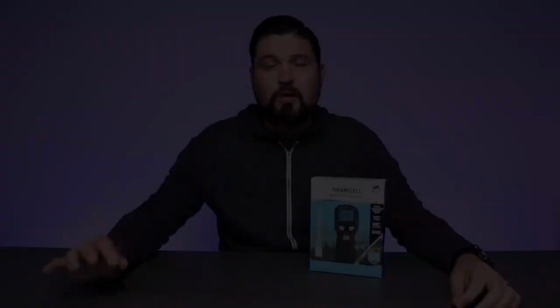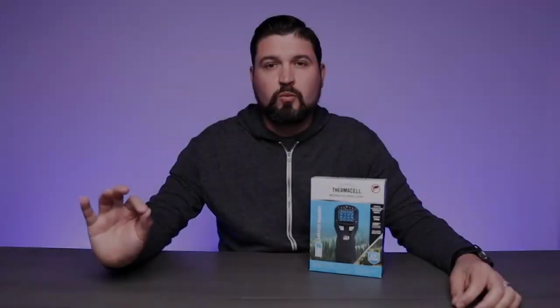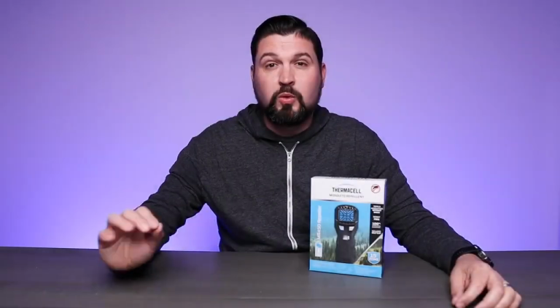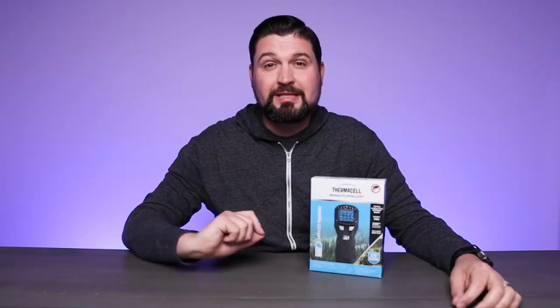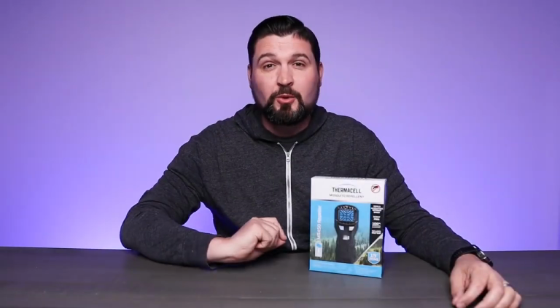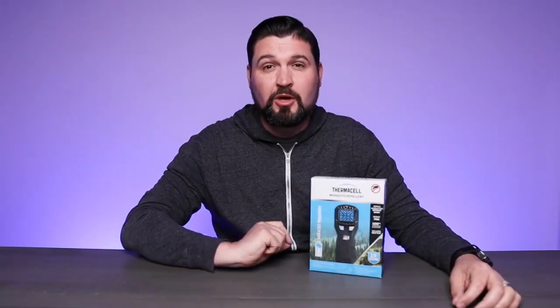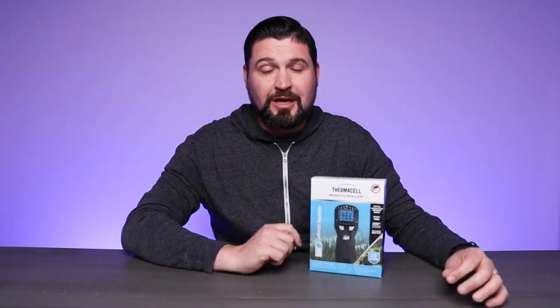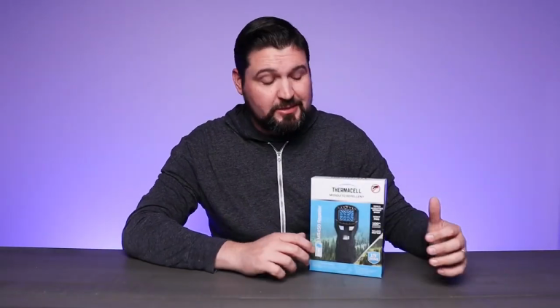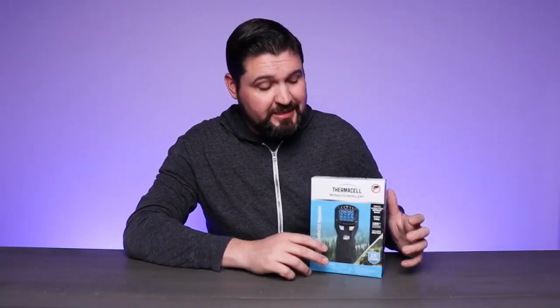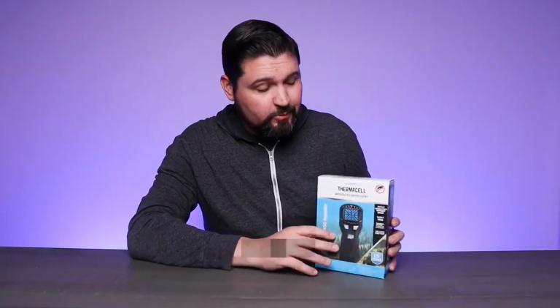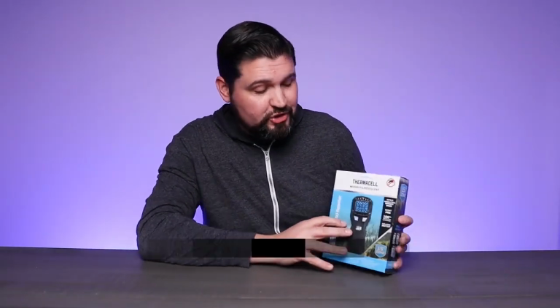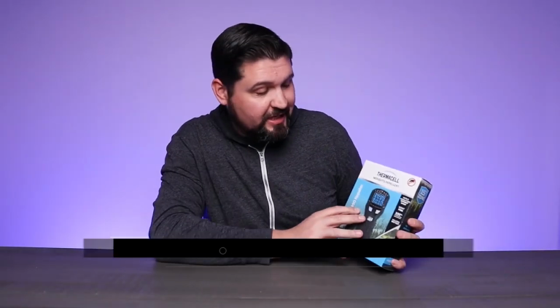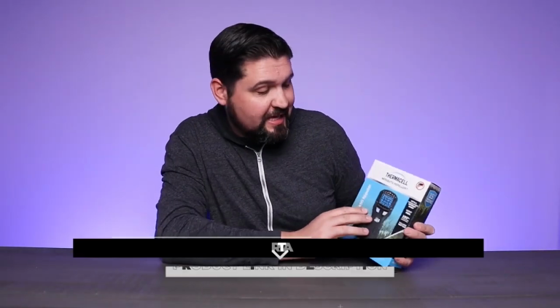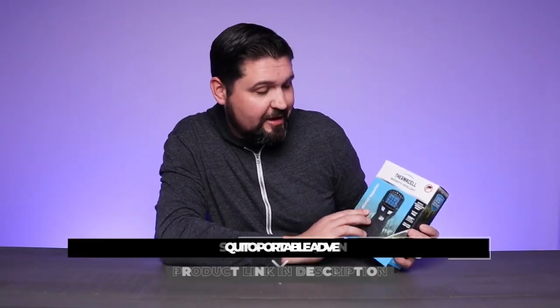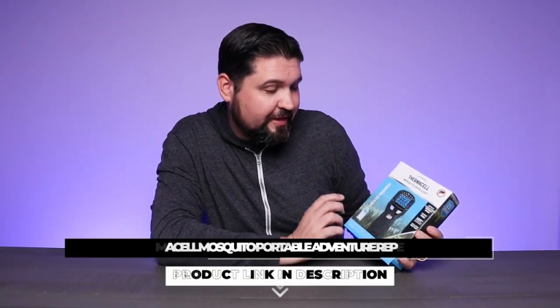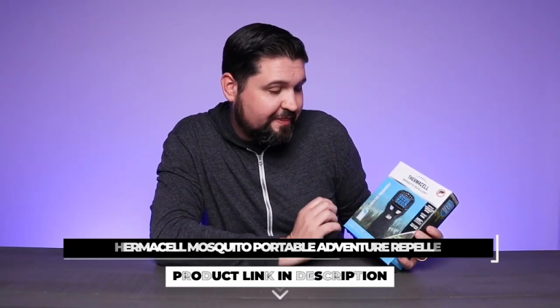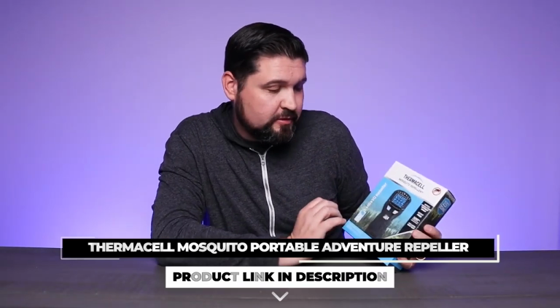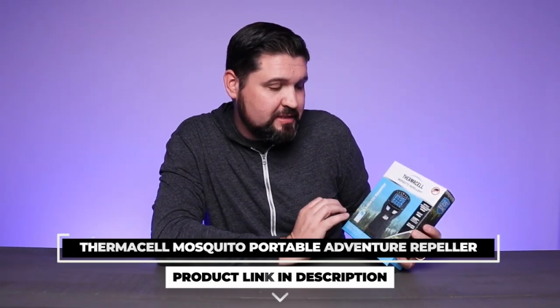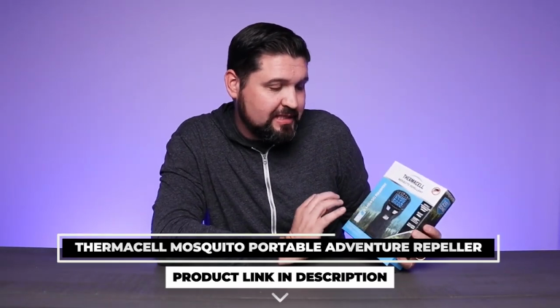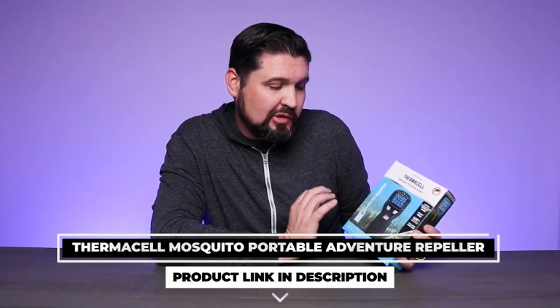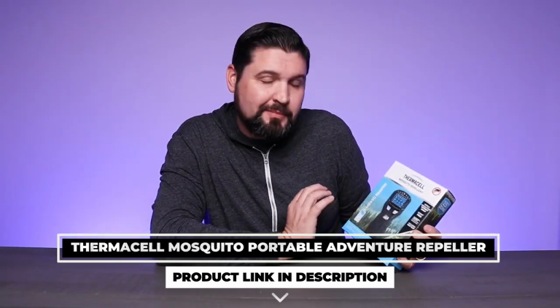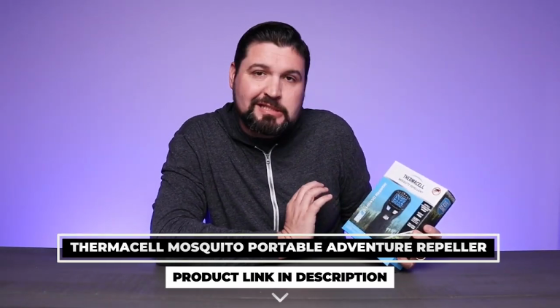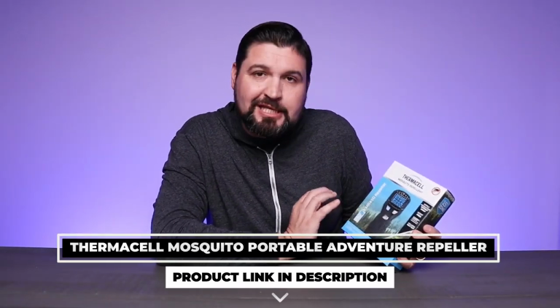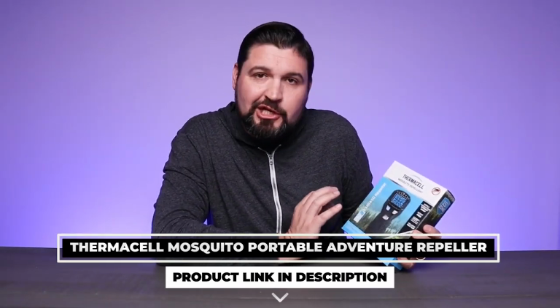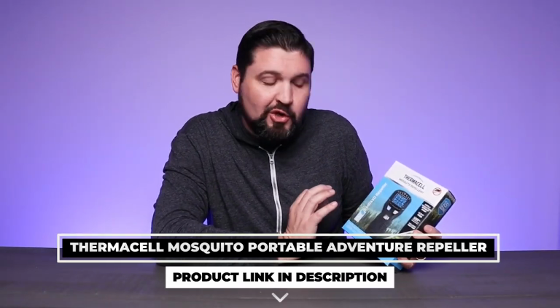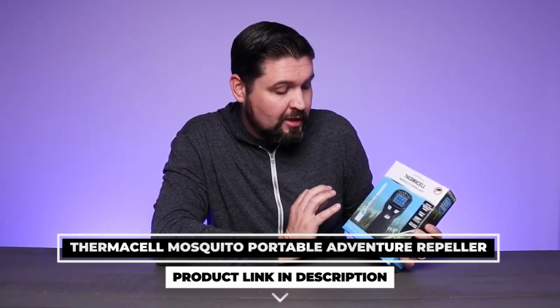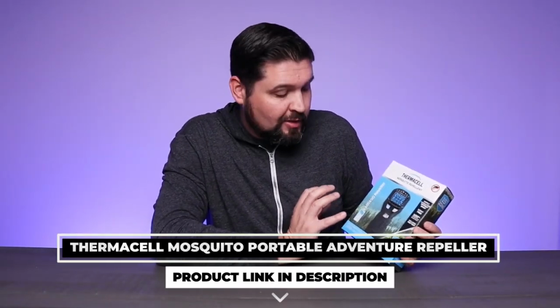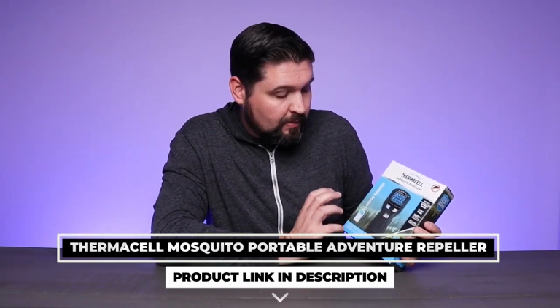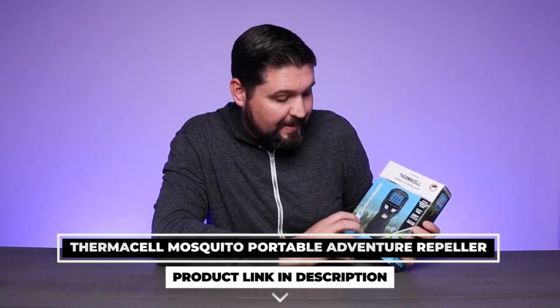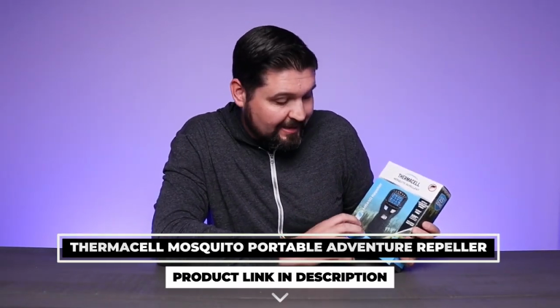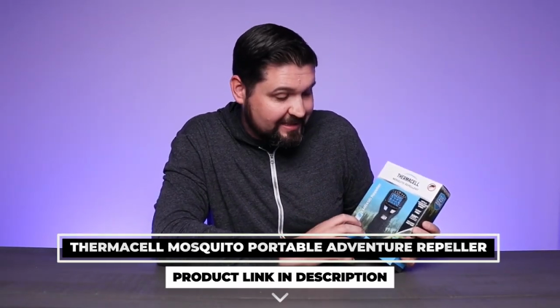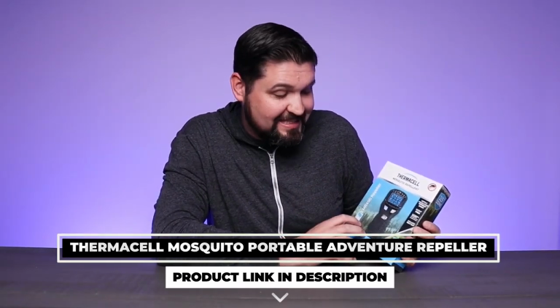What is going on guys? Today we're checking out the Thermacell mosquito repellents.